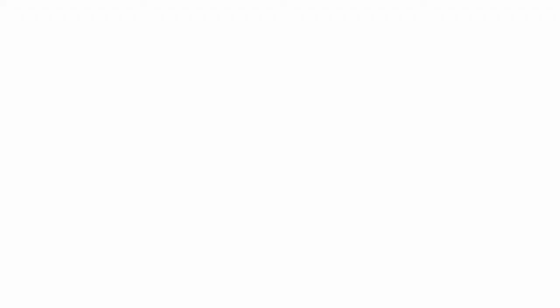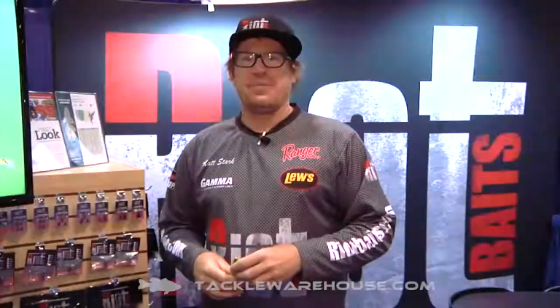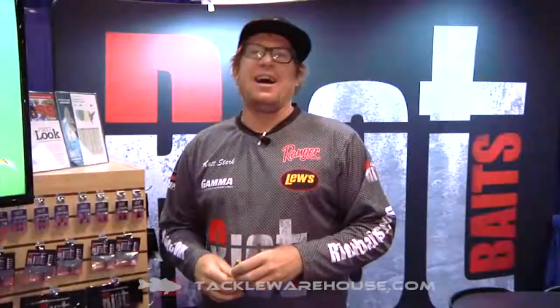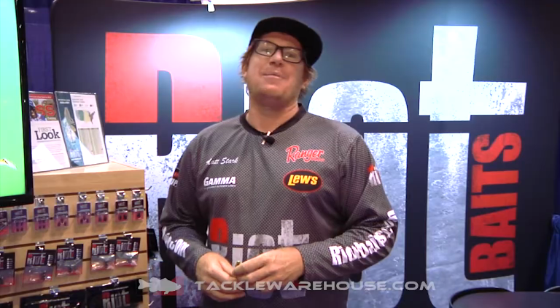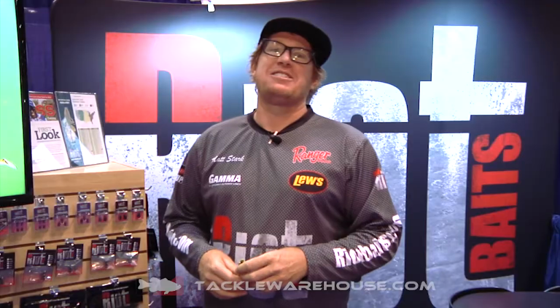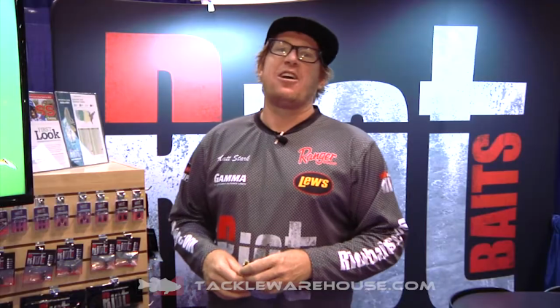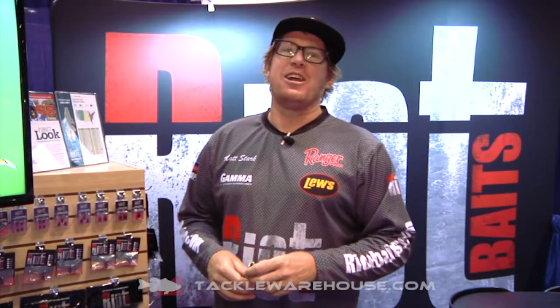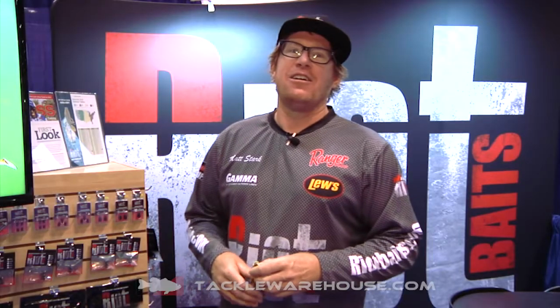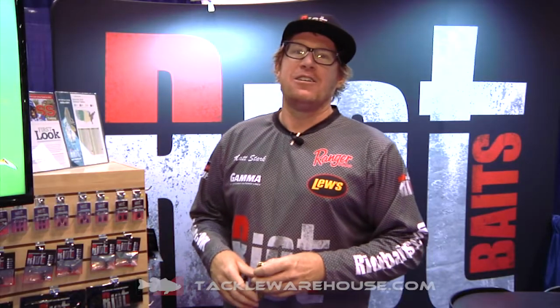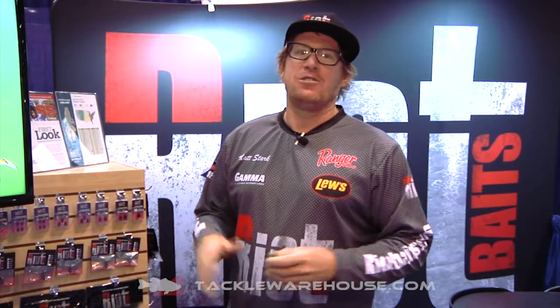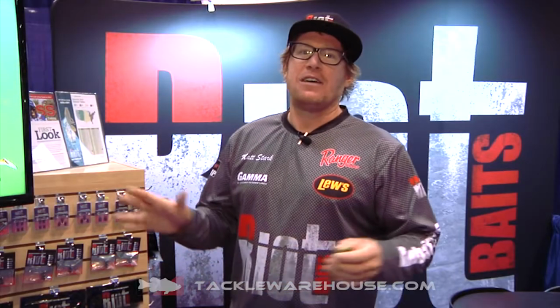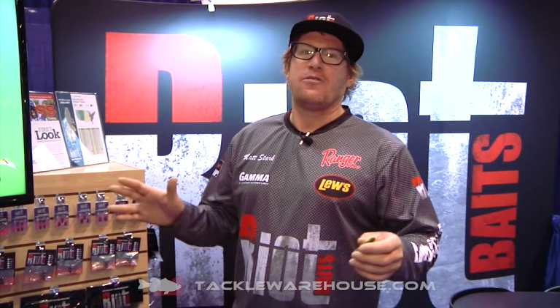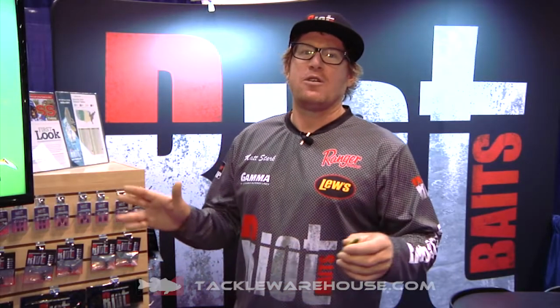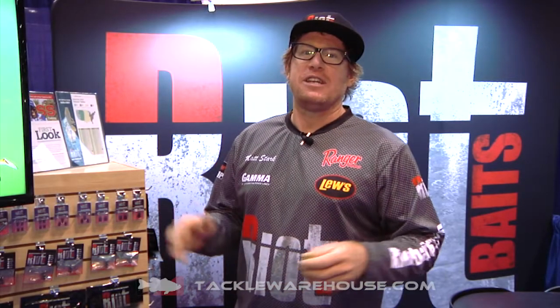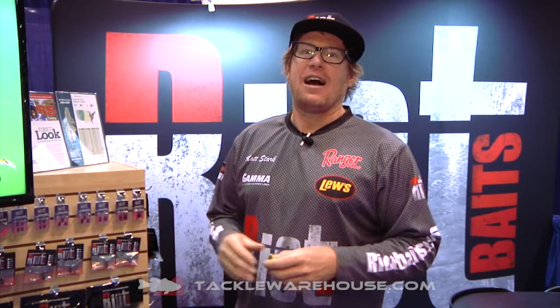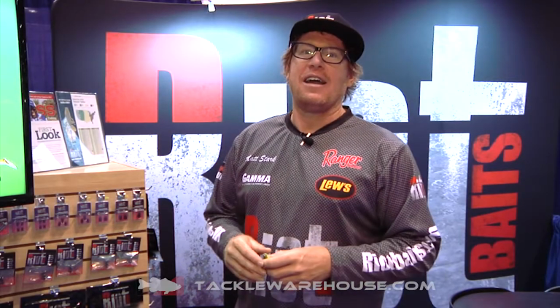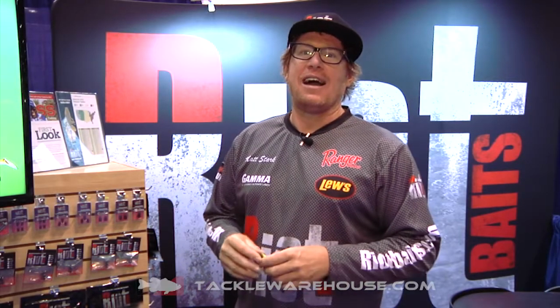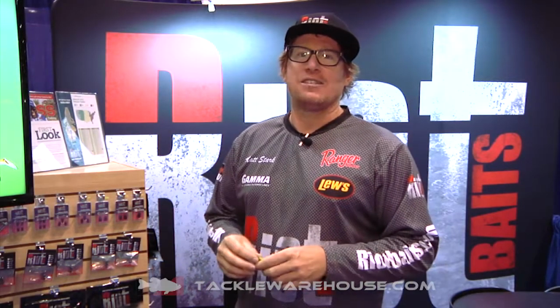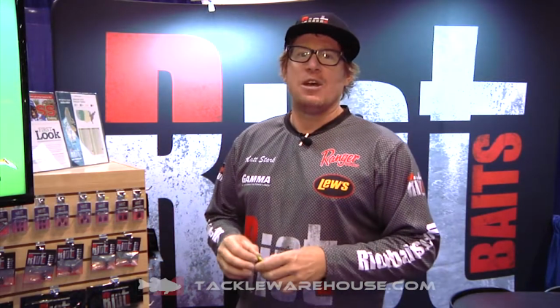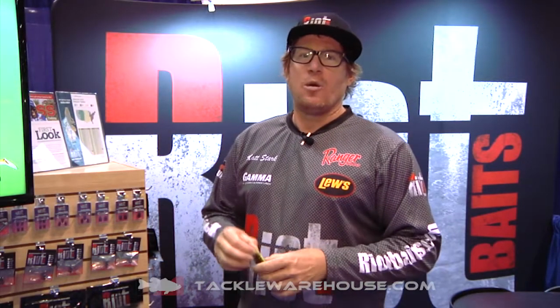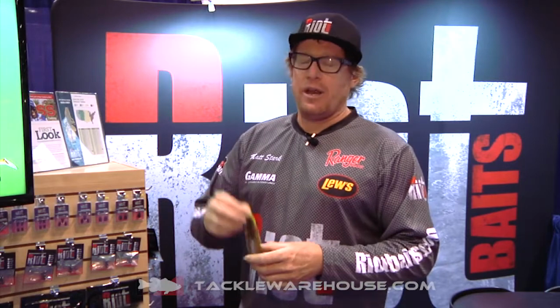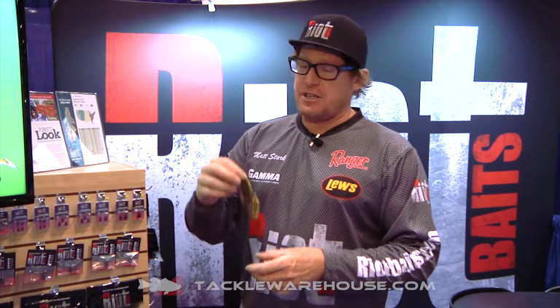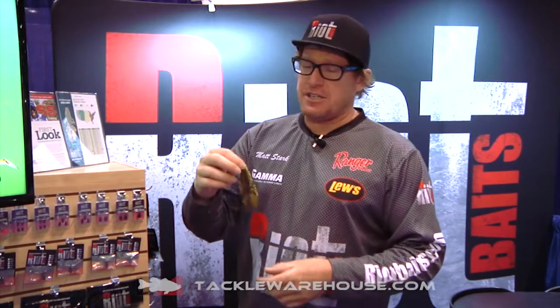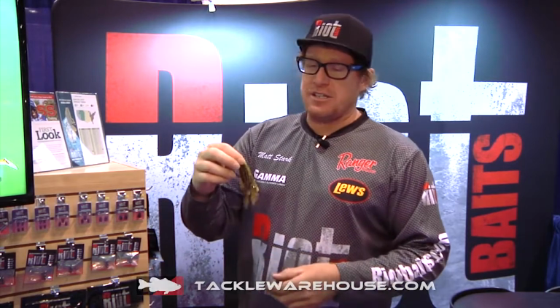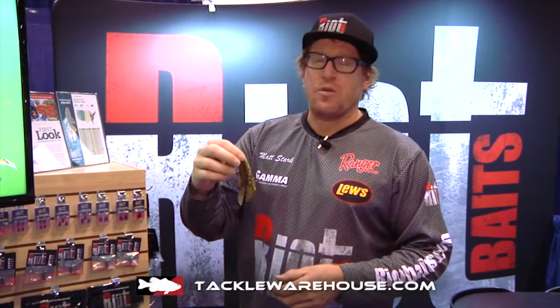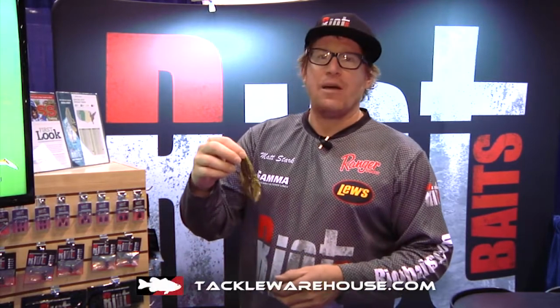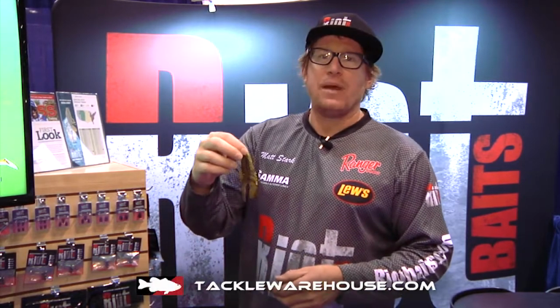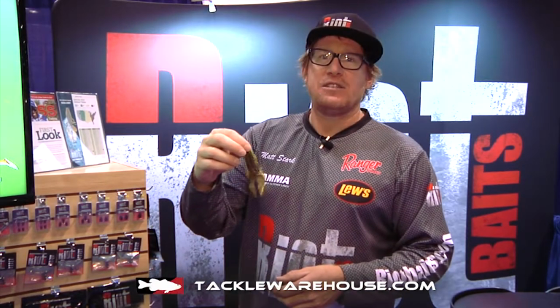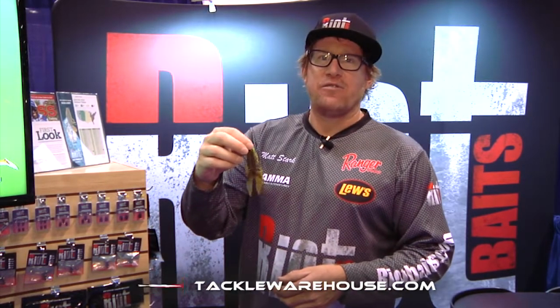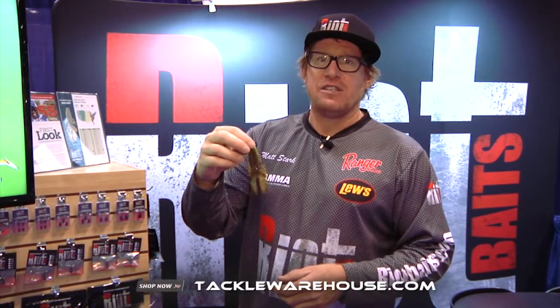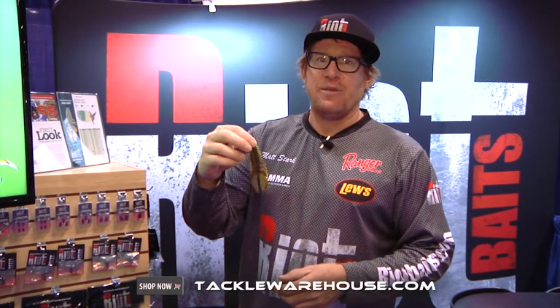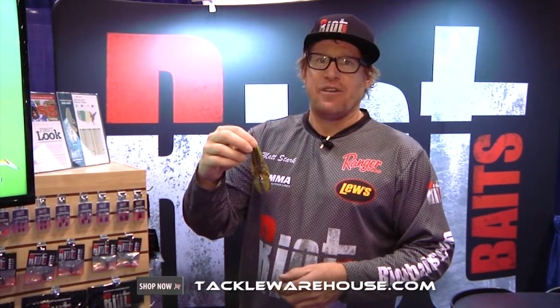Hi, Matt Stark here, 2014 ICAST. We're here to discuss Riot Bait's Fuzzy Beaver.